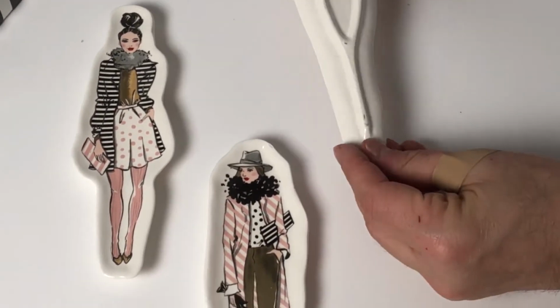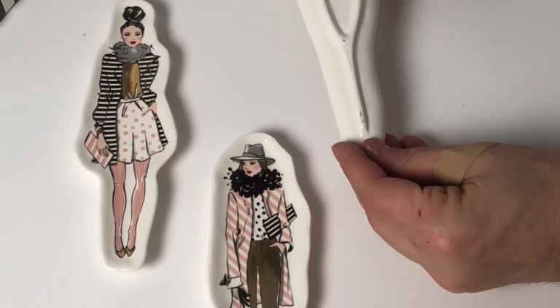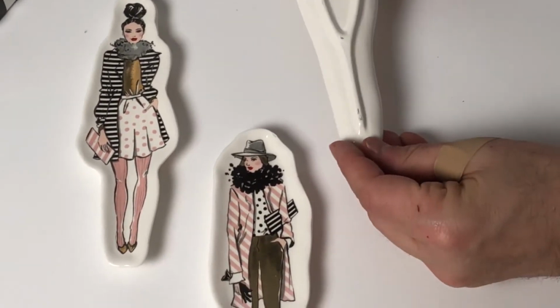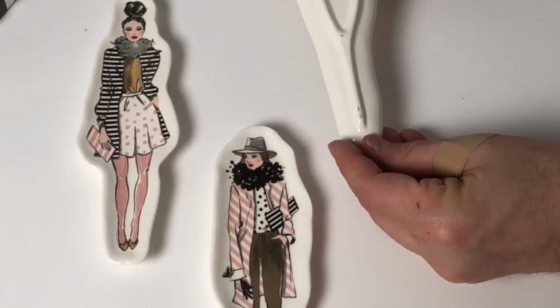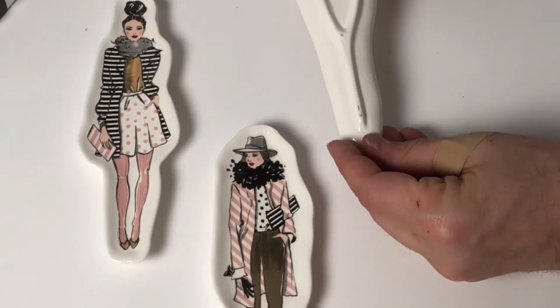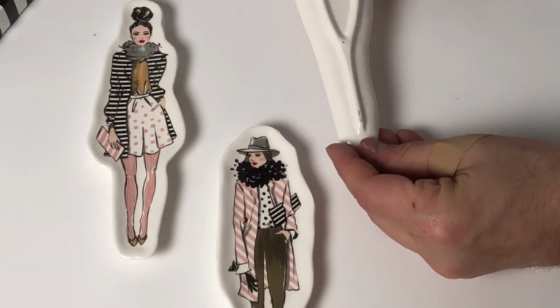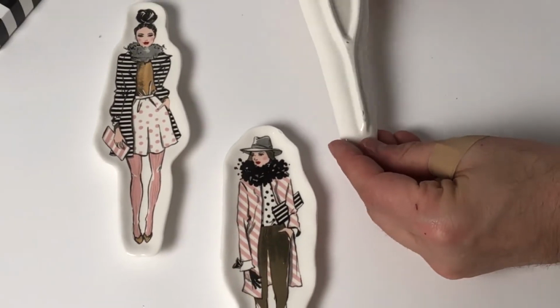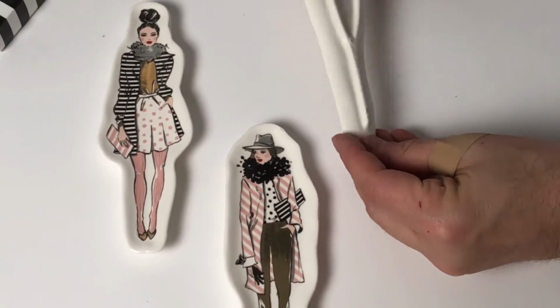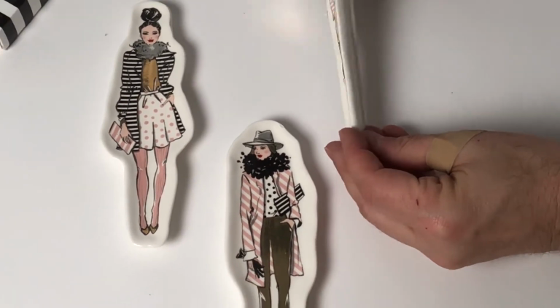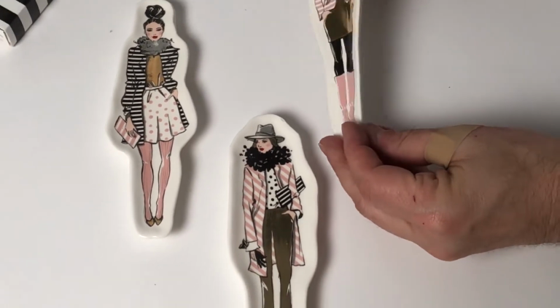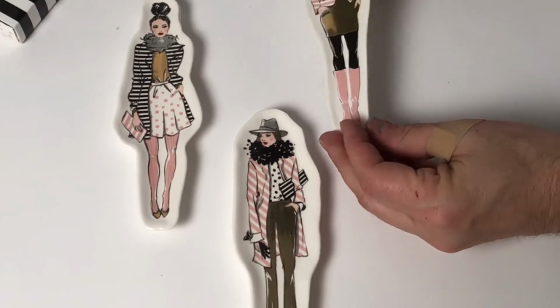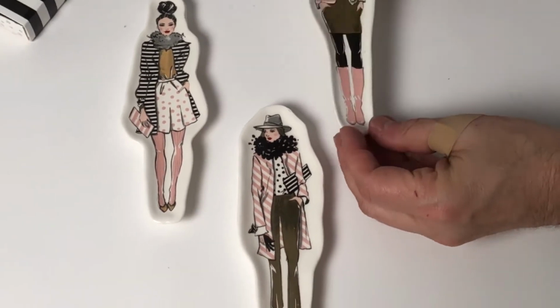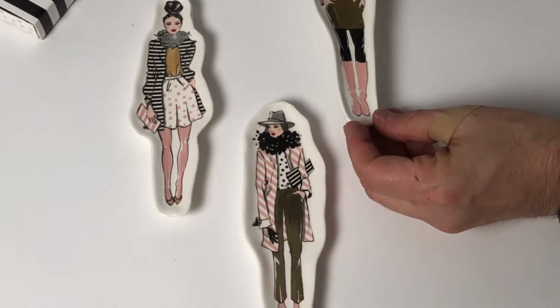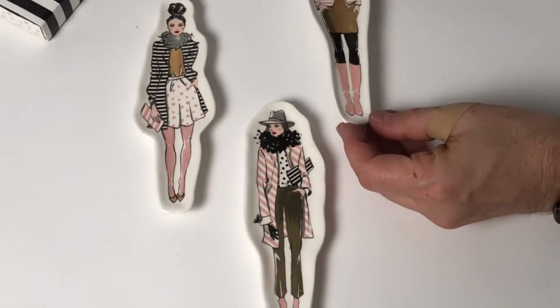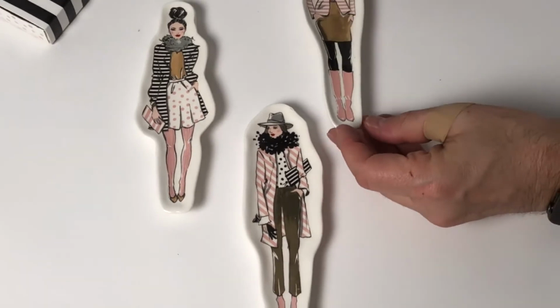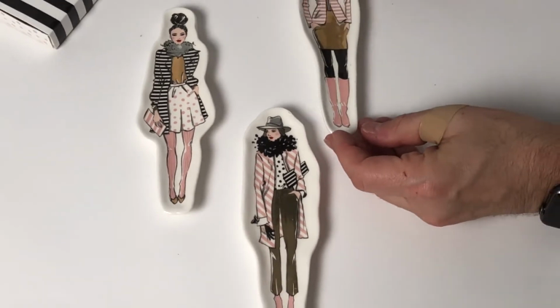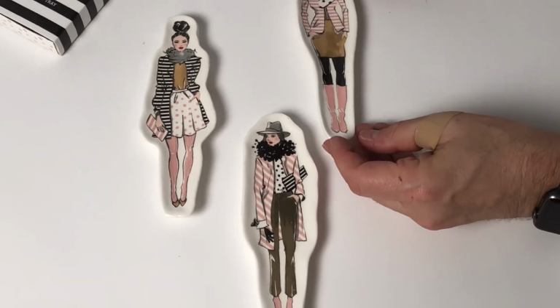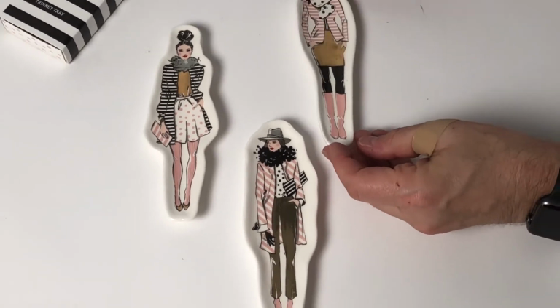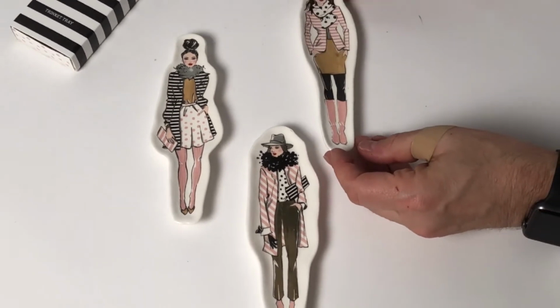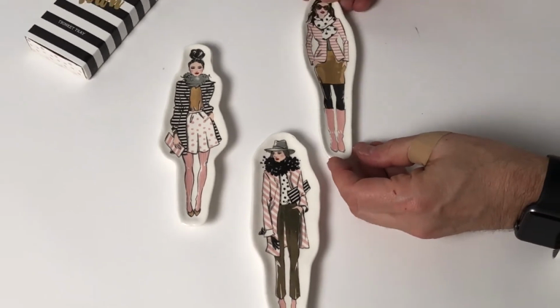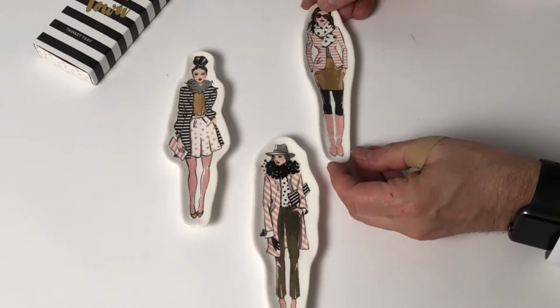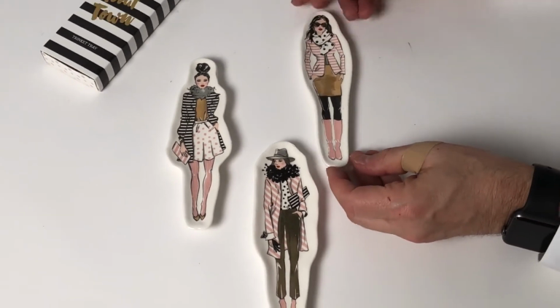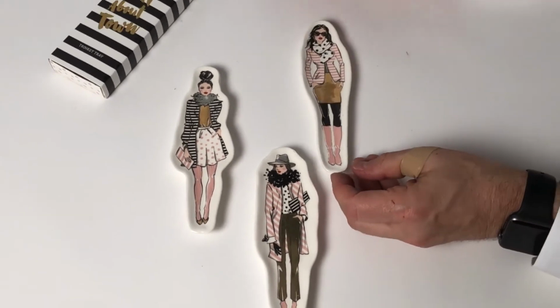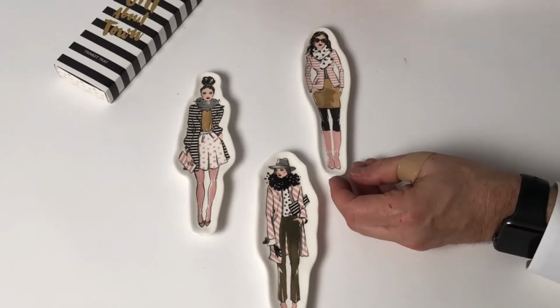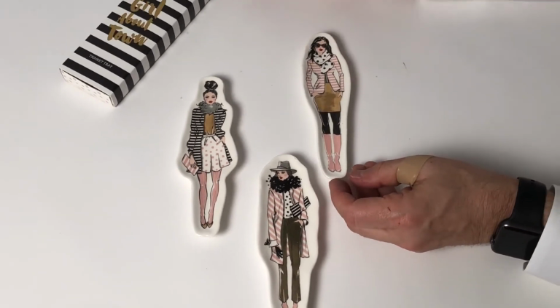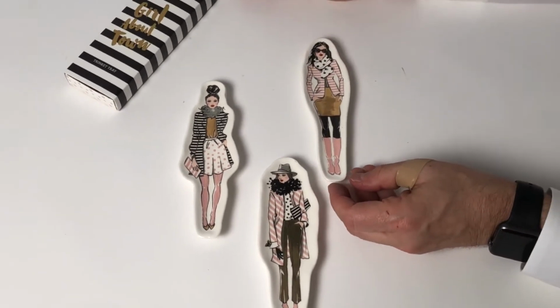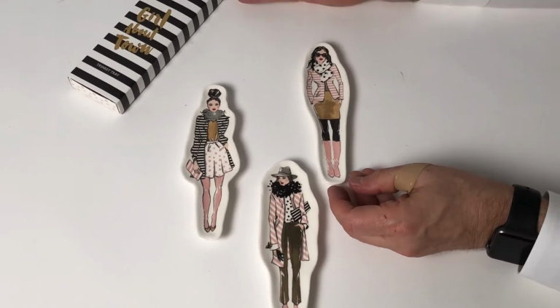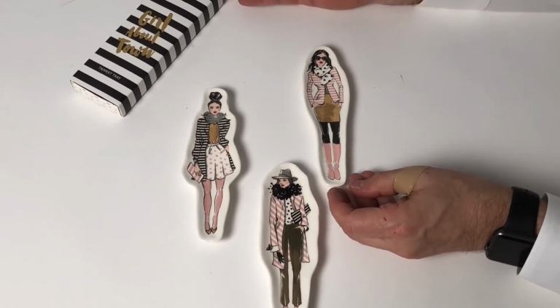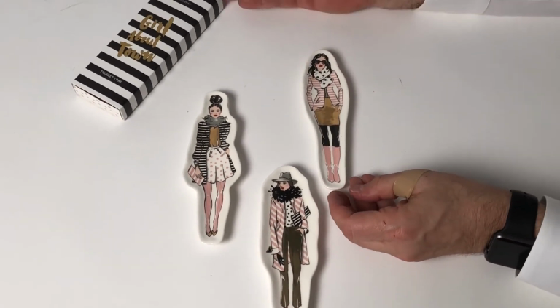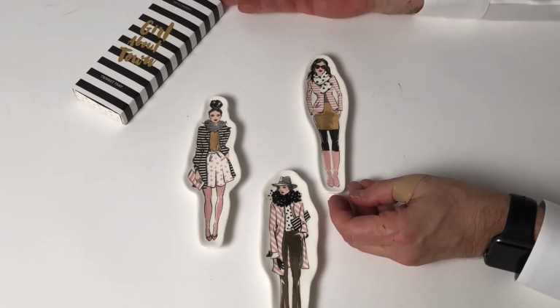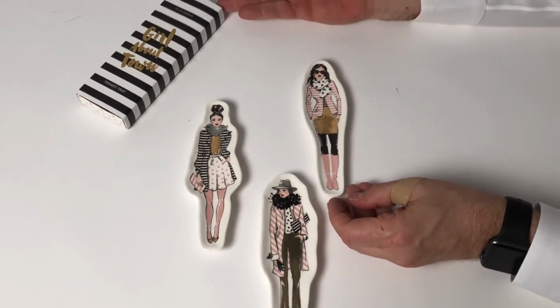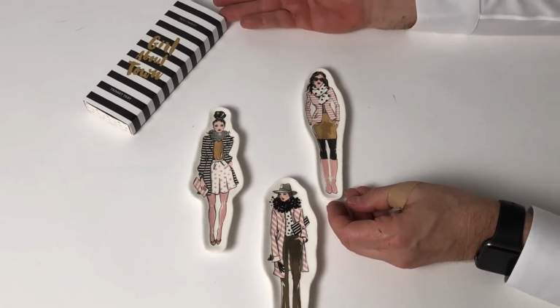The backs are done very simply and they're just fun gifts. Comes in a great gift box.